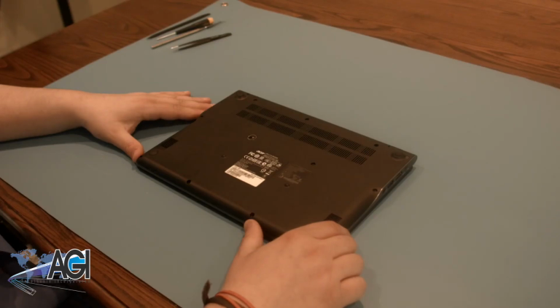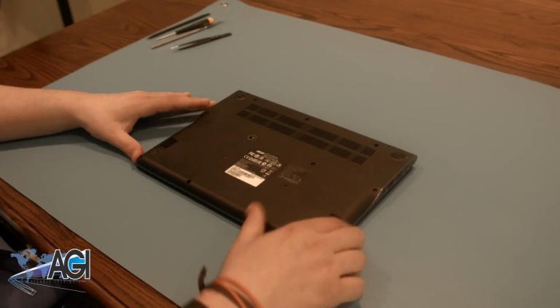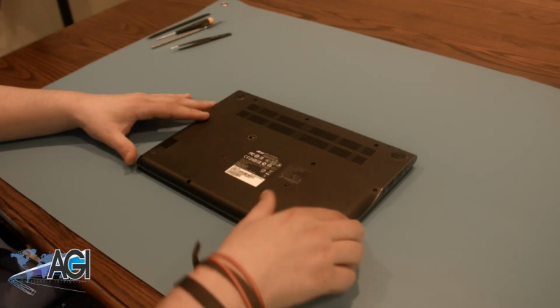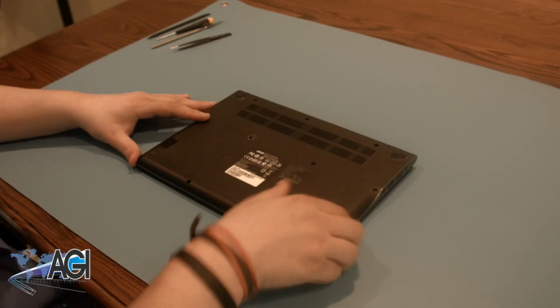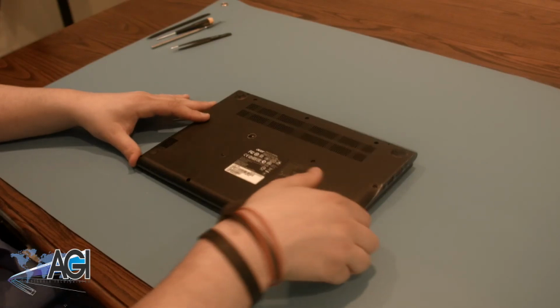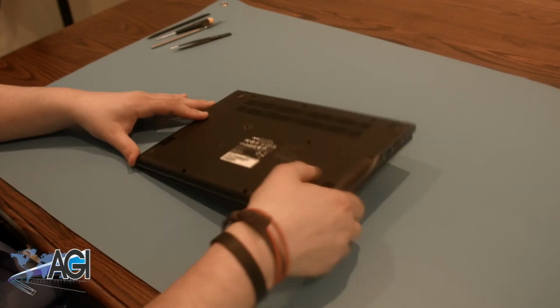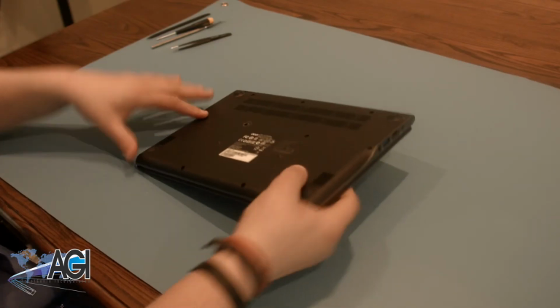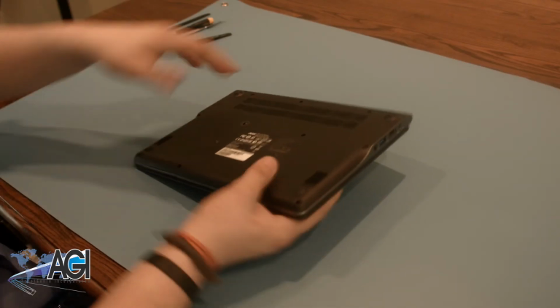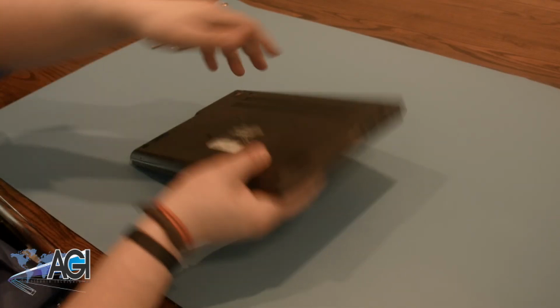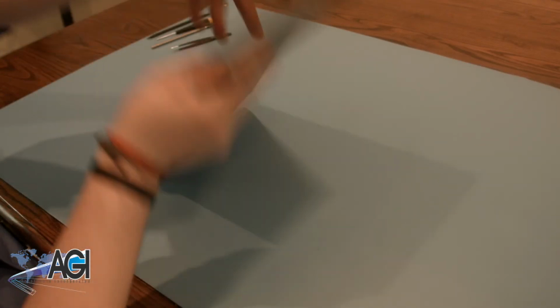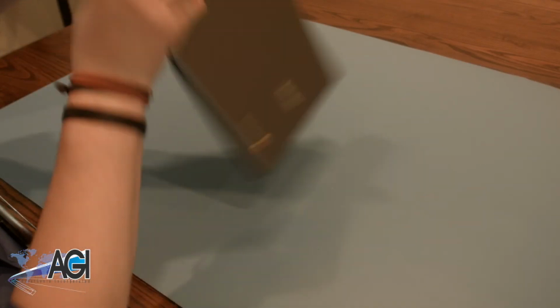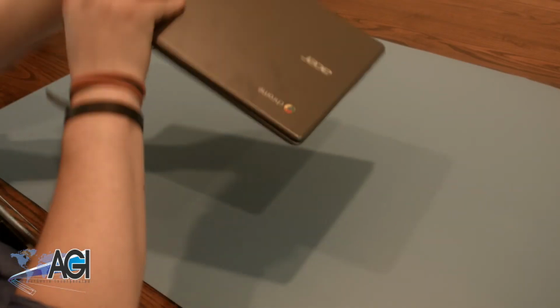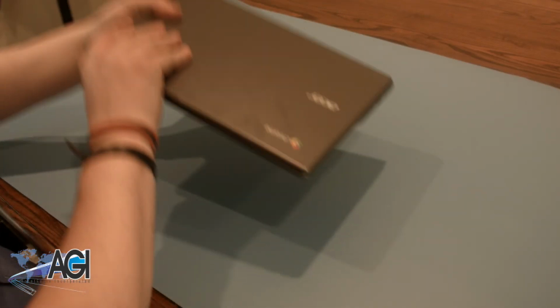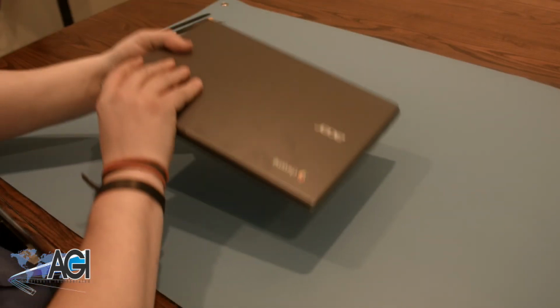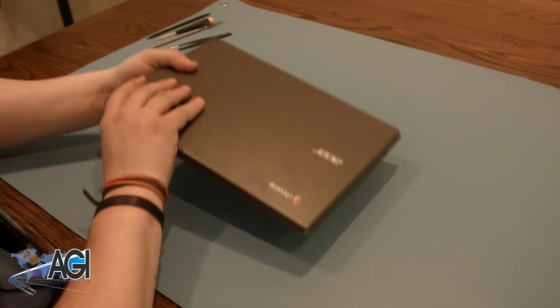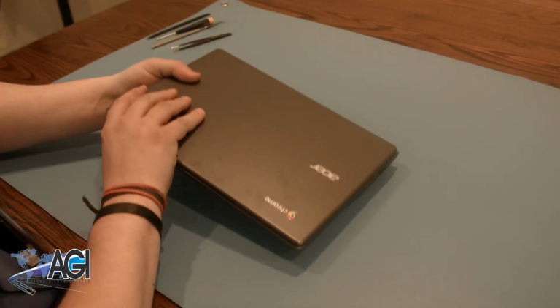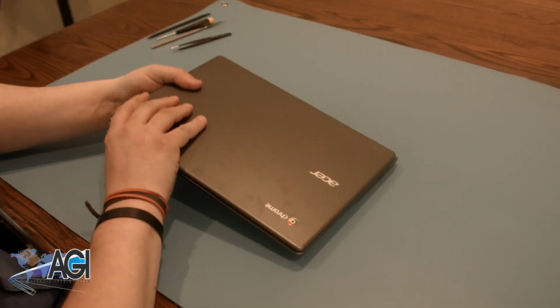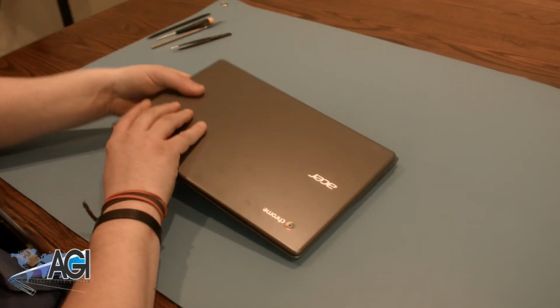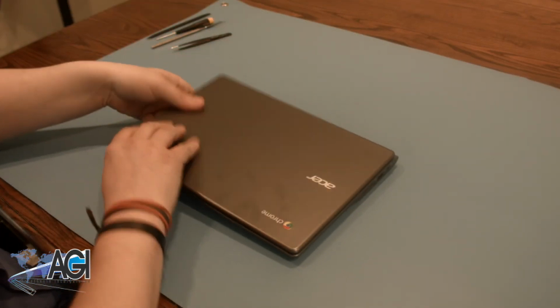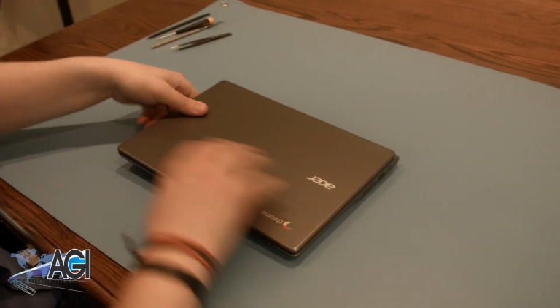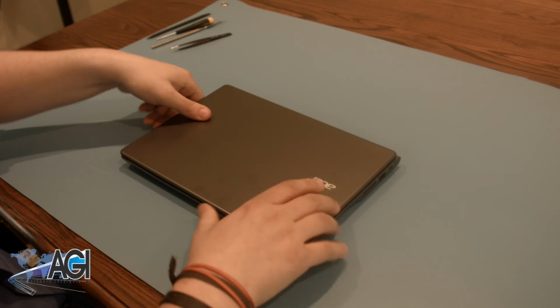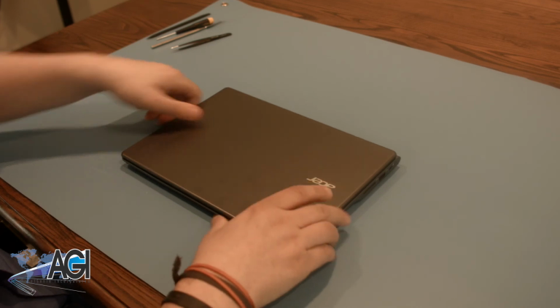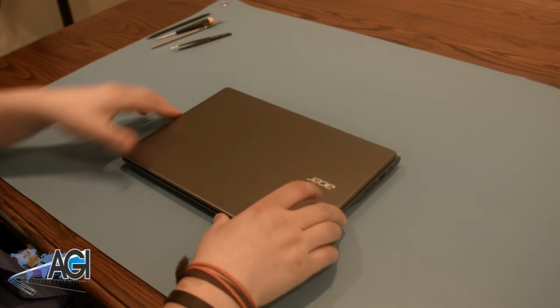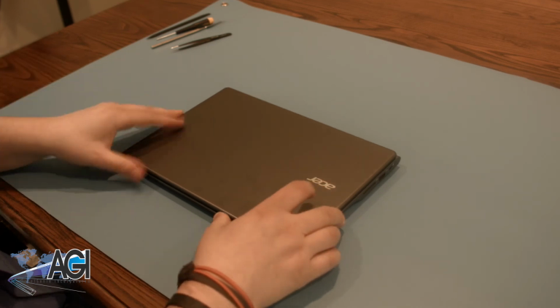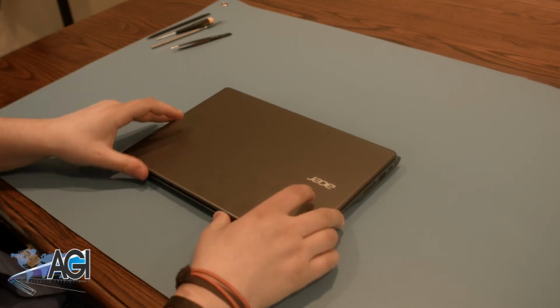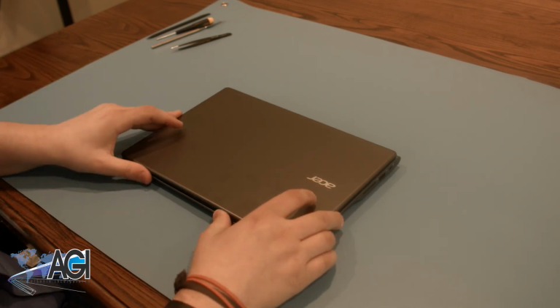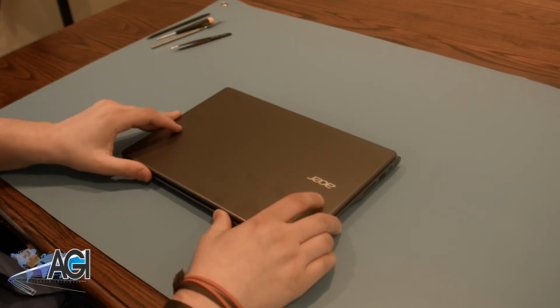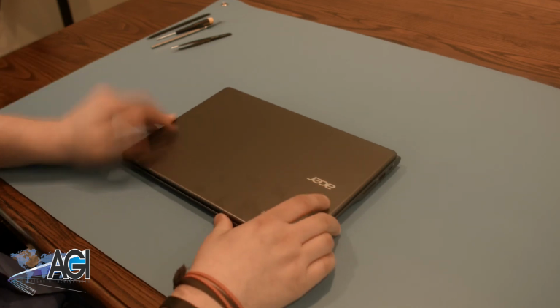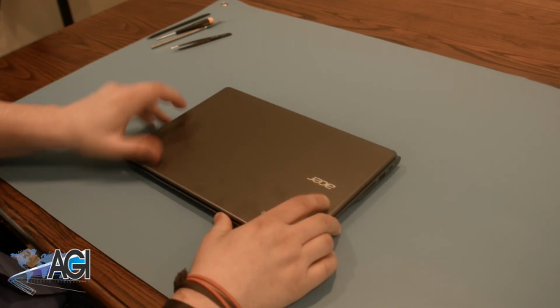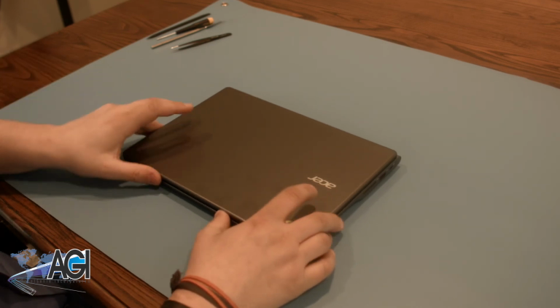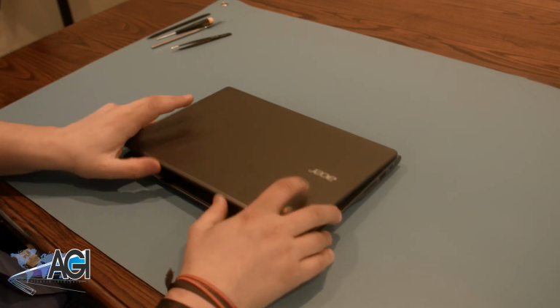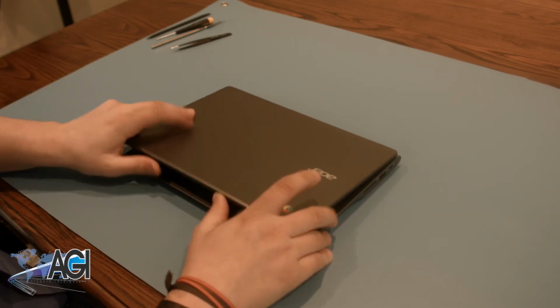You have now successfully replaced the motherboard in your Acer Chromebook. Nice job.